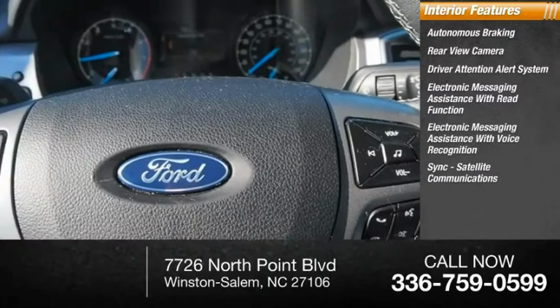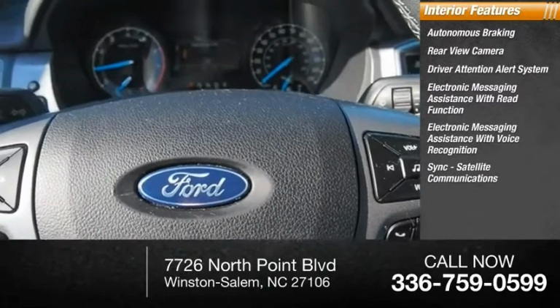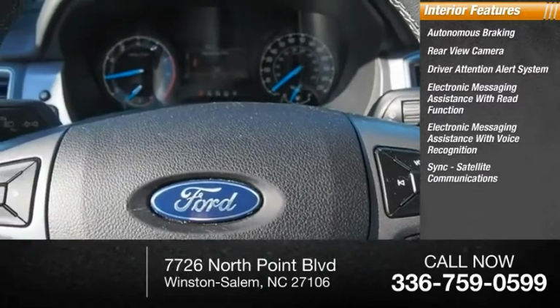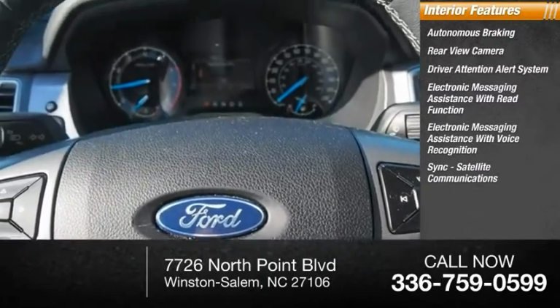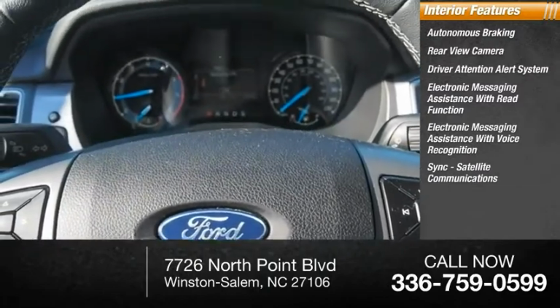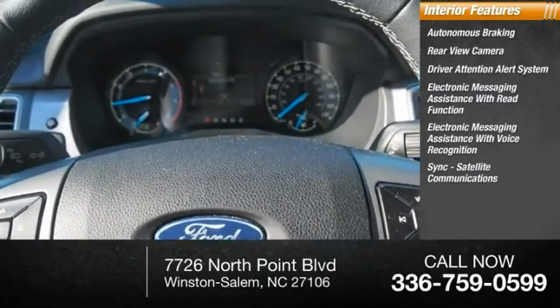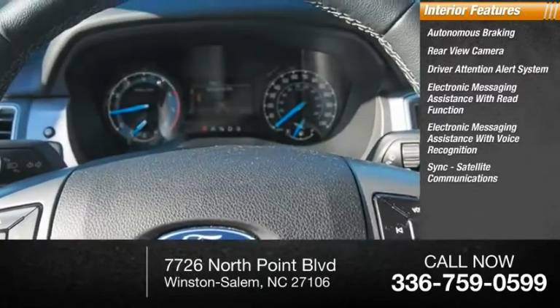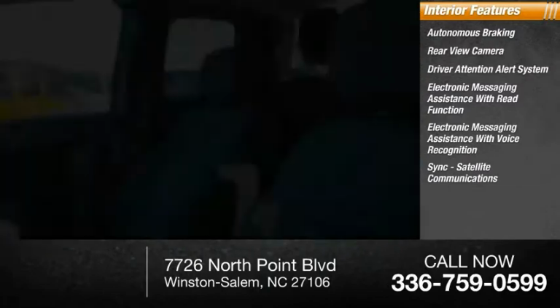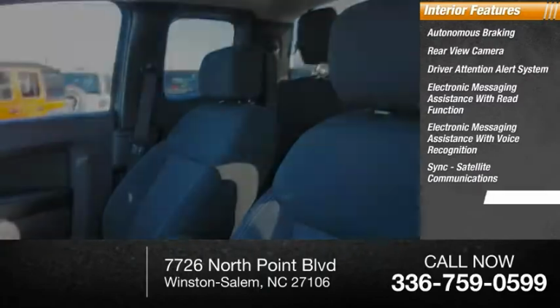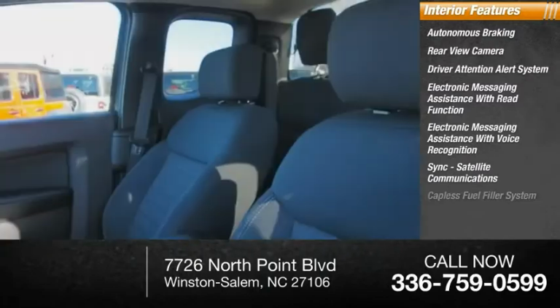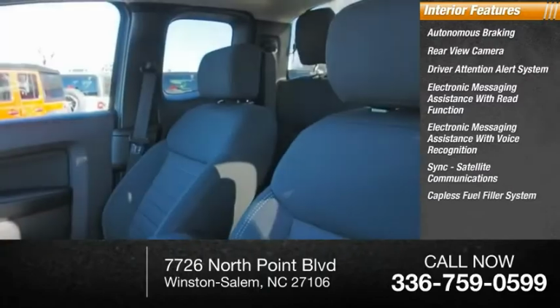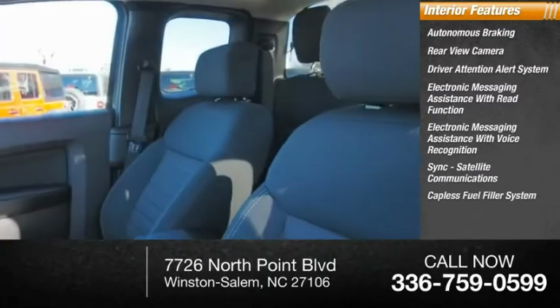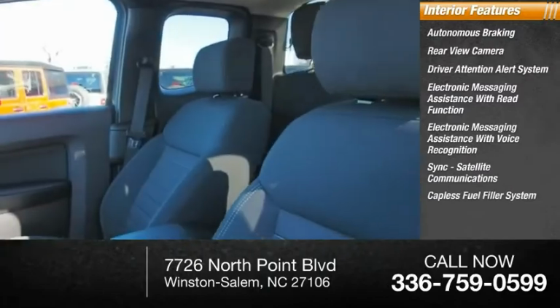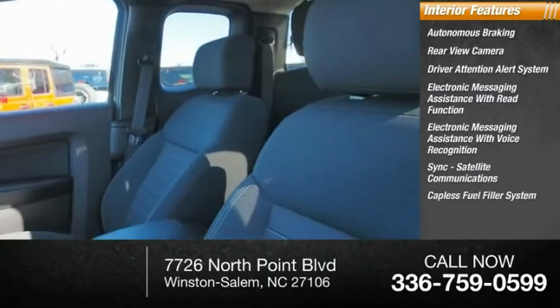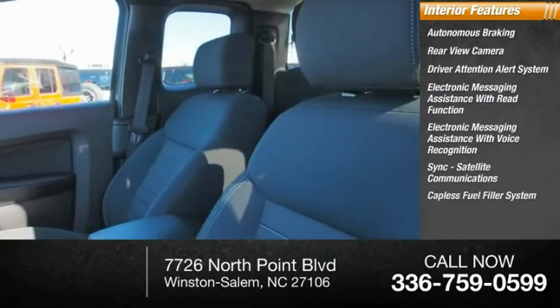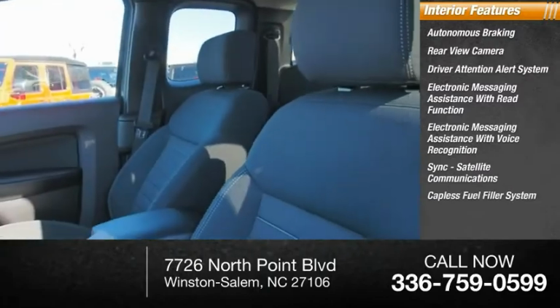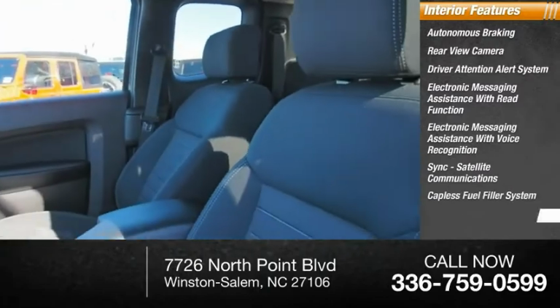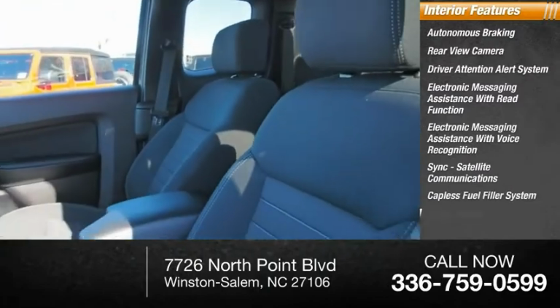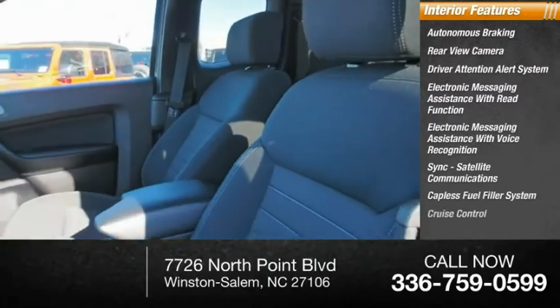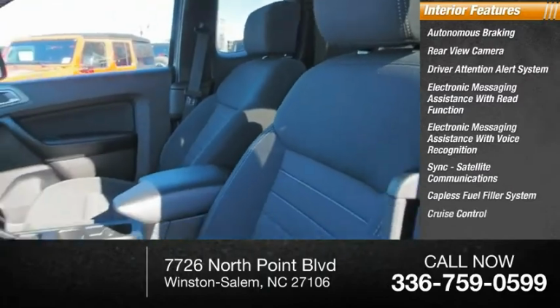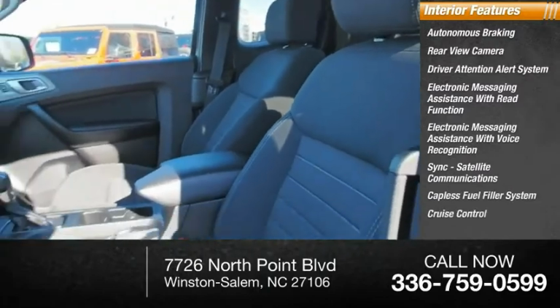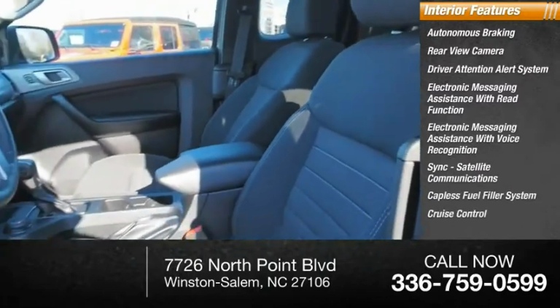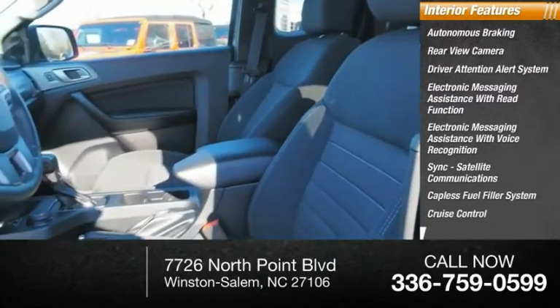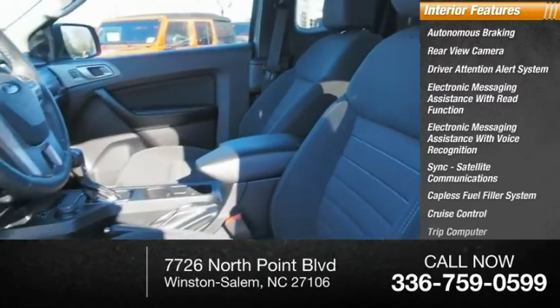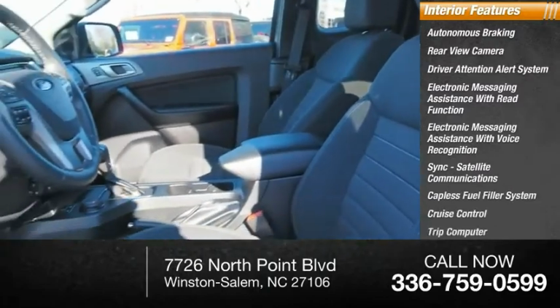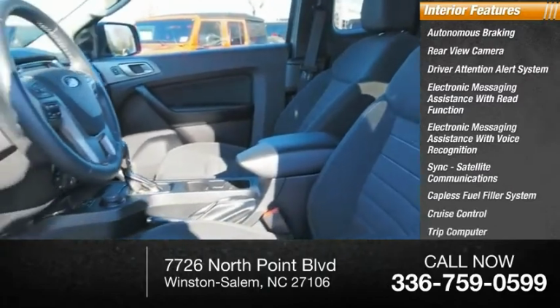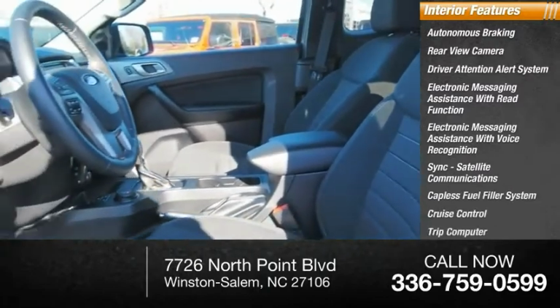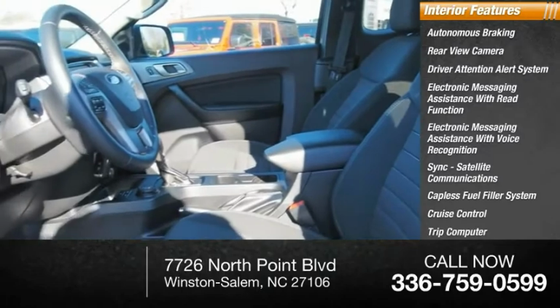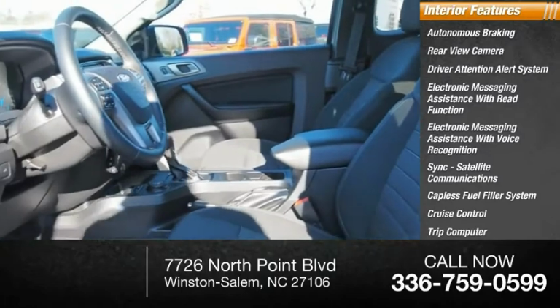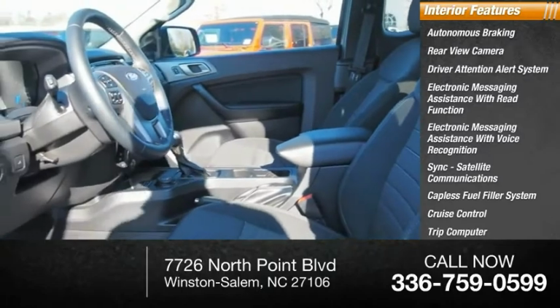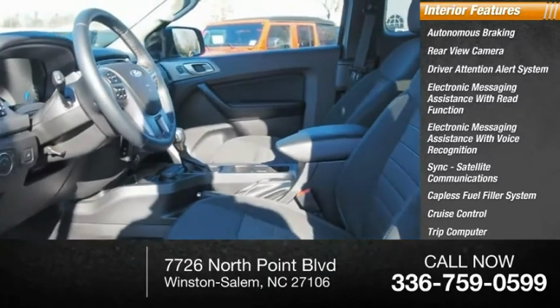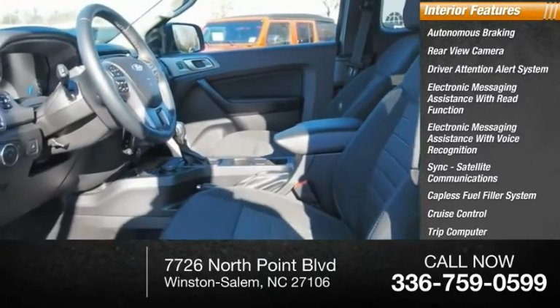Satellite communications, capless fuel filler system, cruise control, trip computer, and child safety locks.